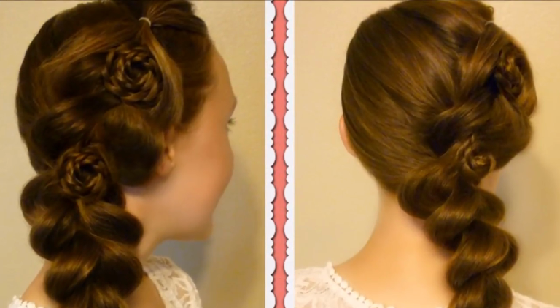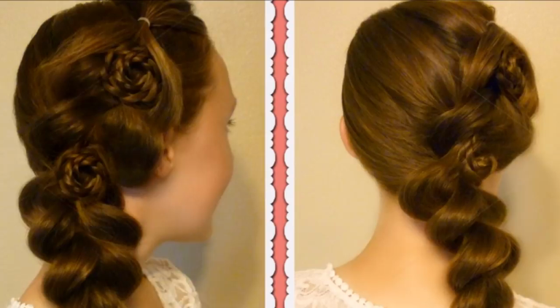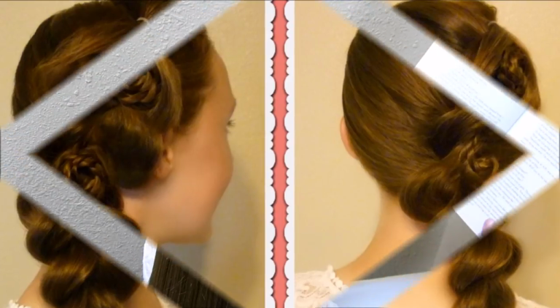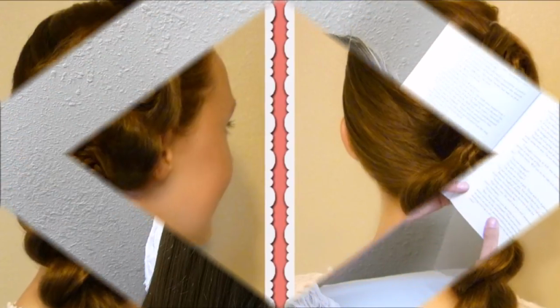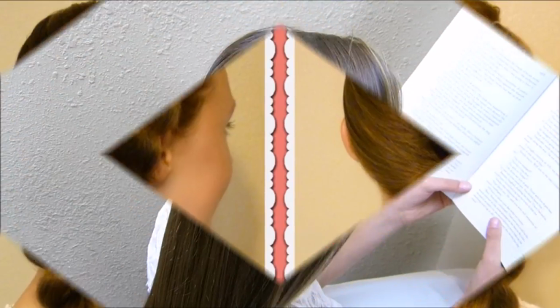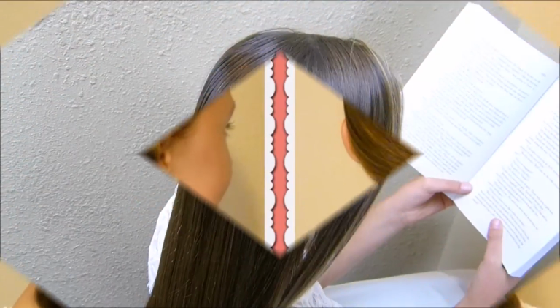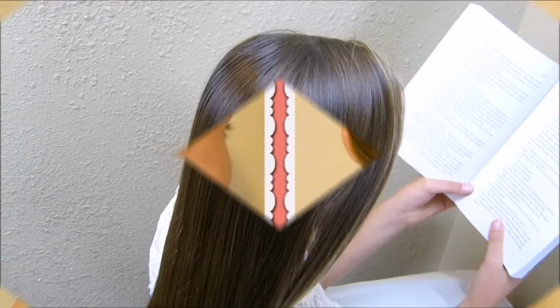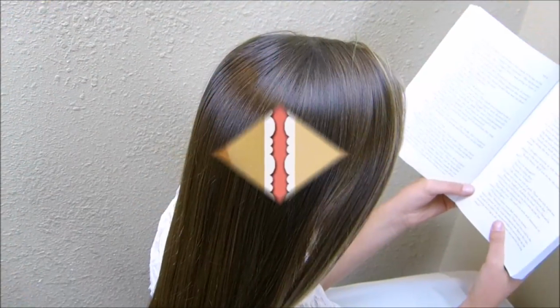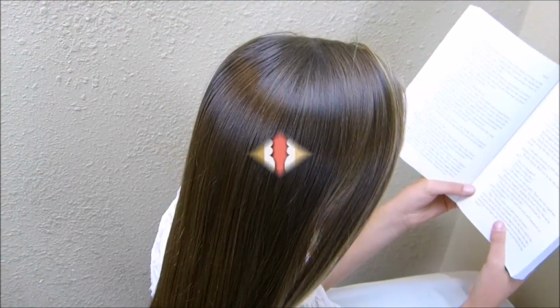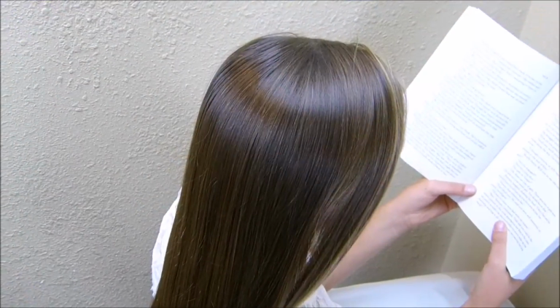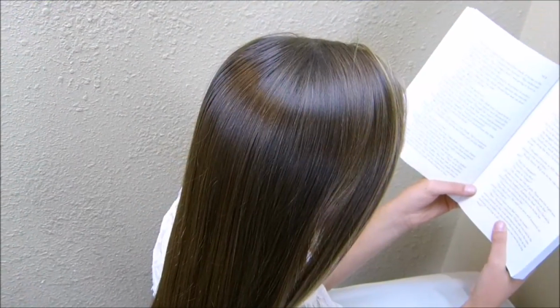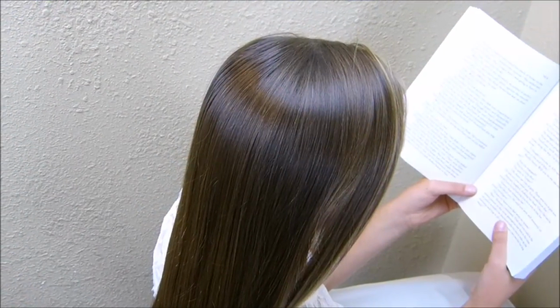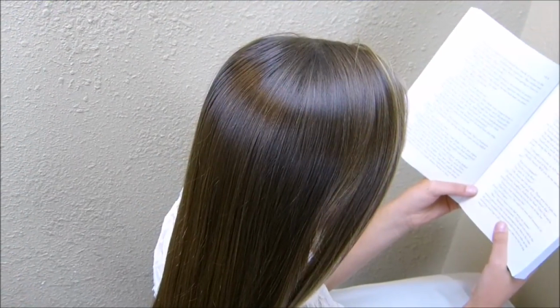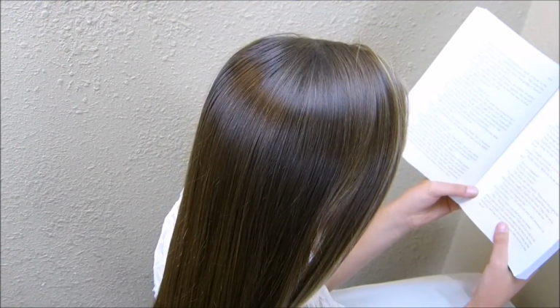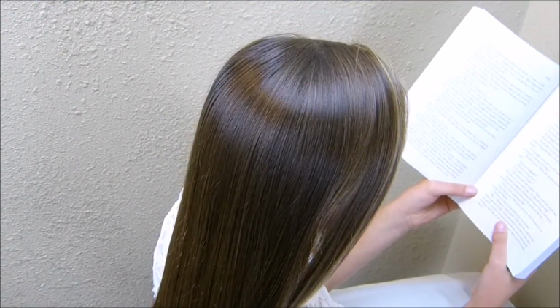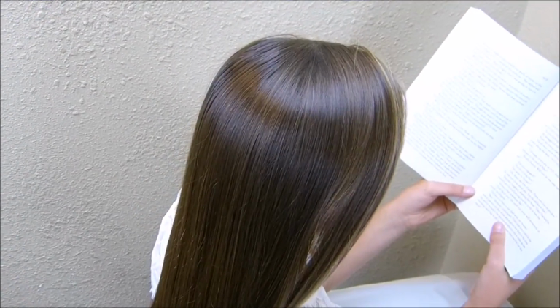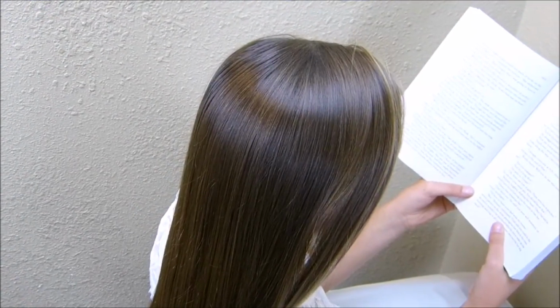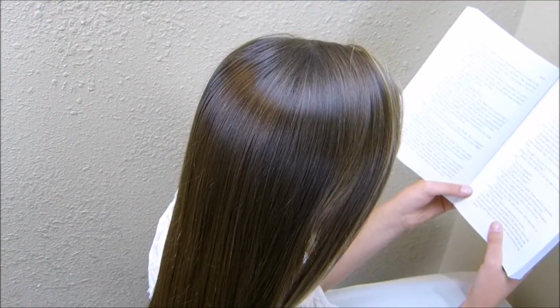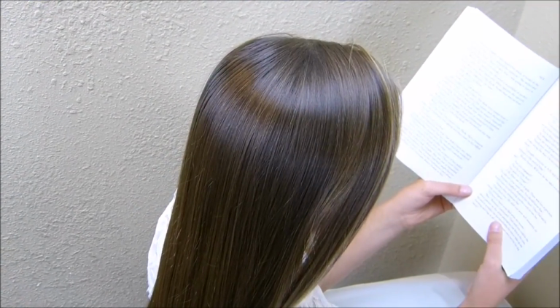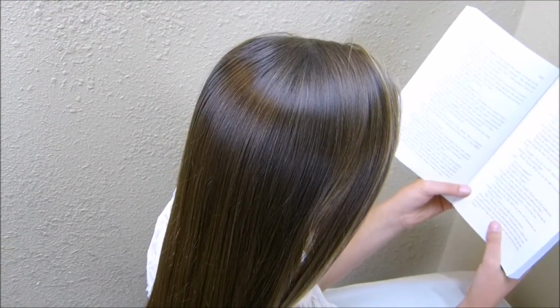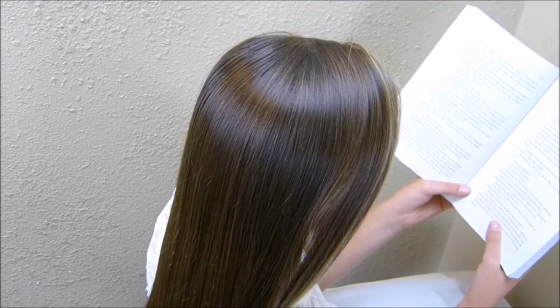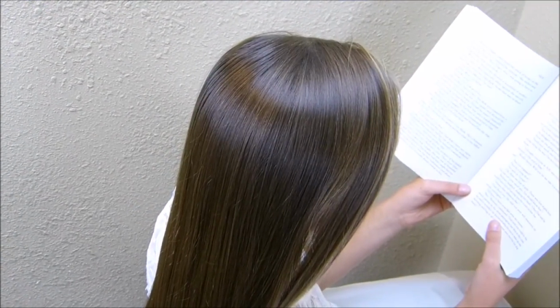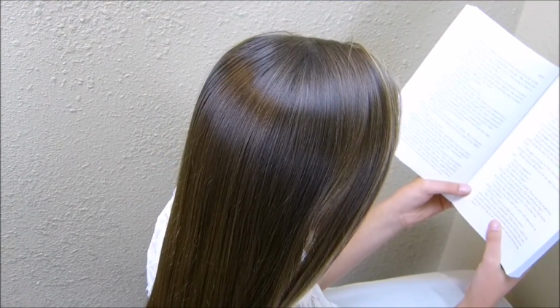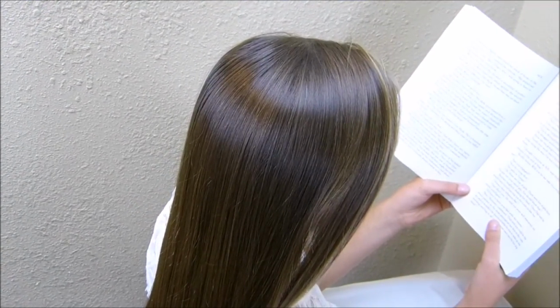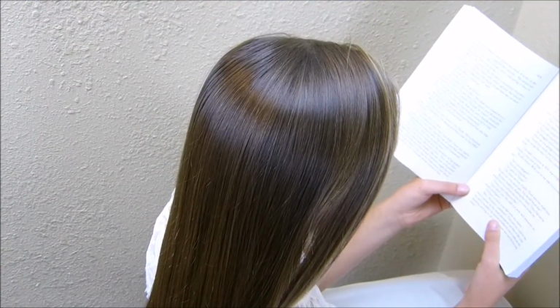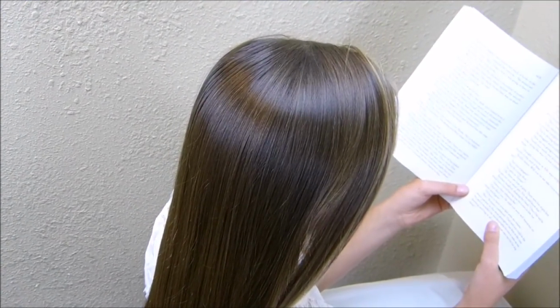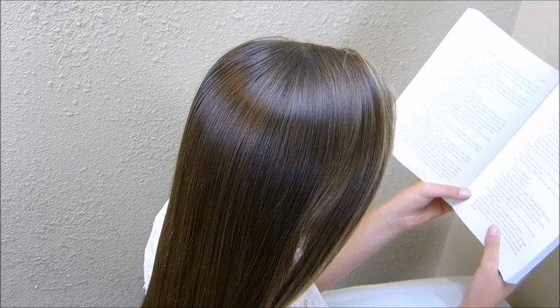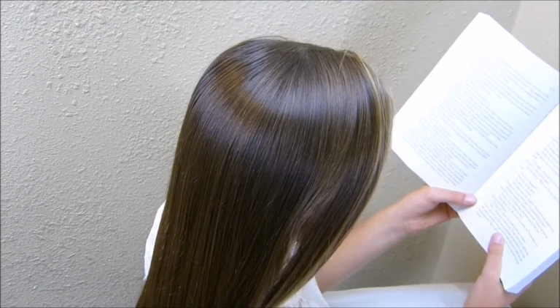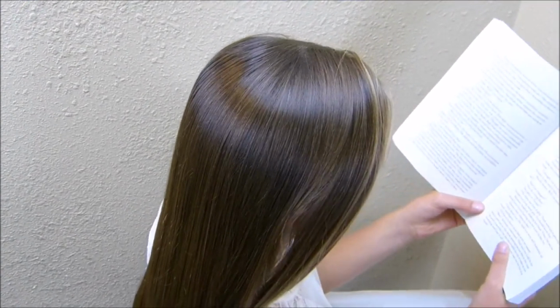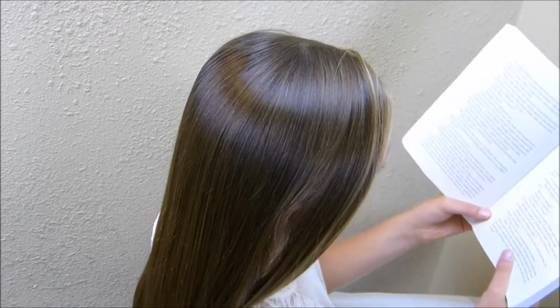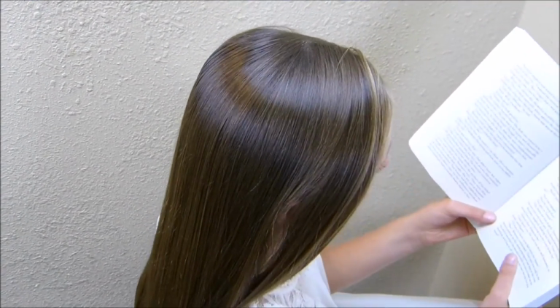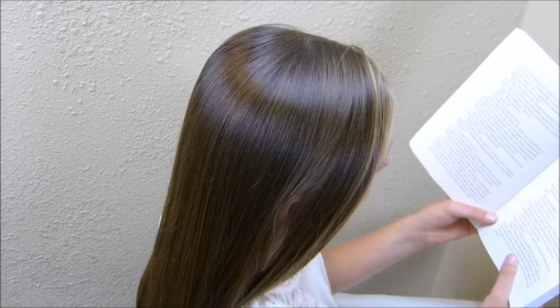Hey guys, today we're going to be doing a hairstyle that we thought would be cute for homecoming or any formal occasion.